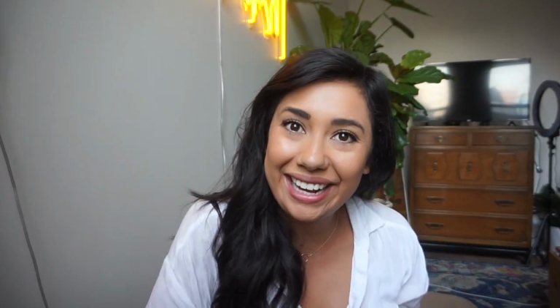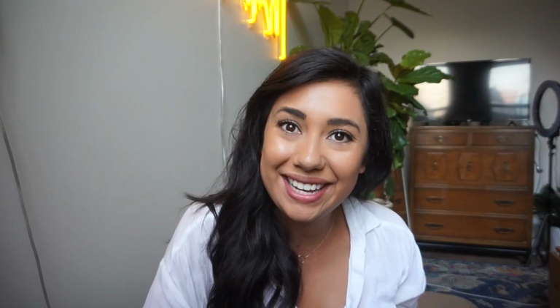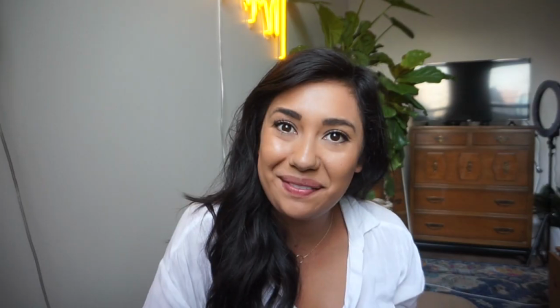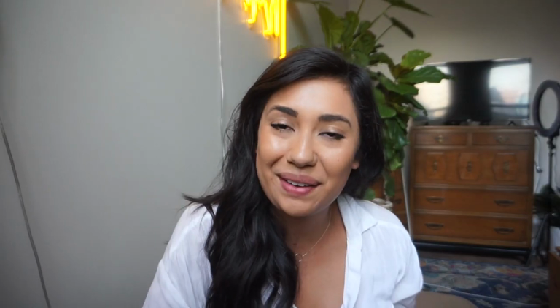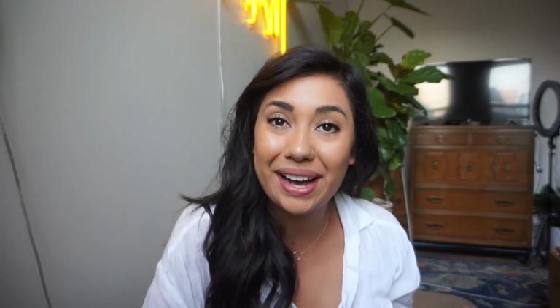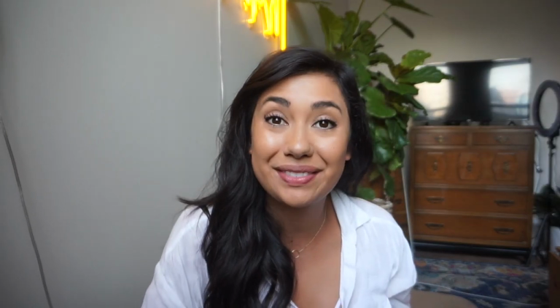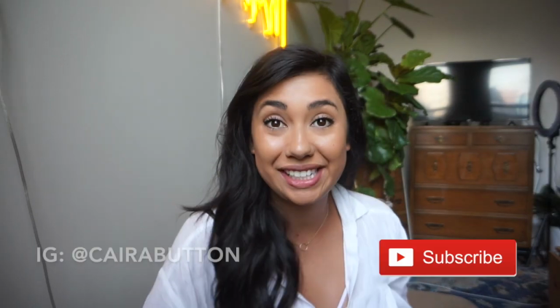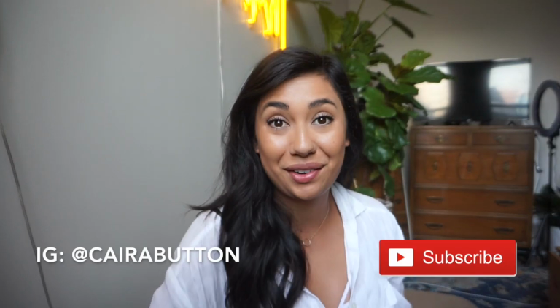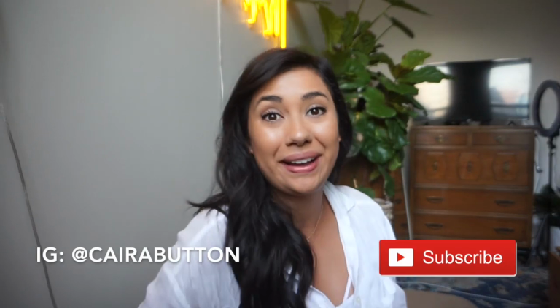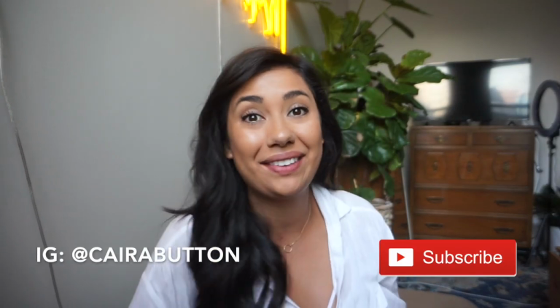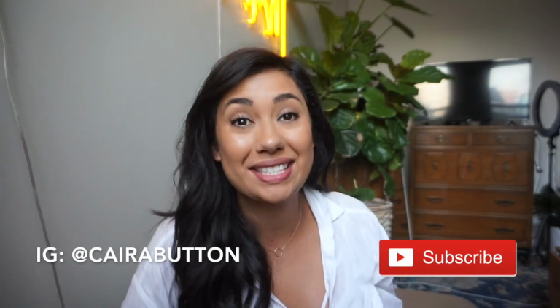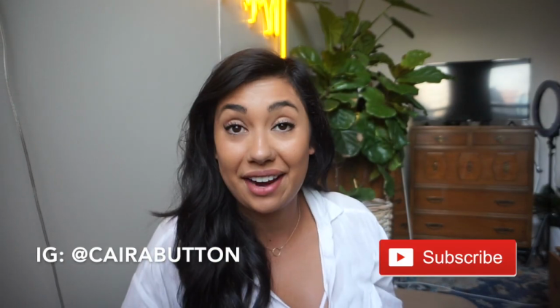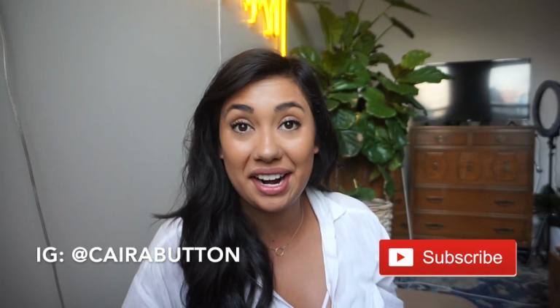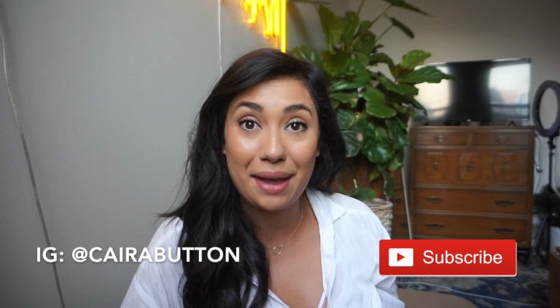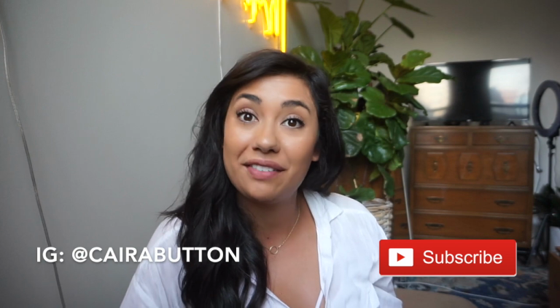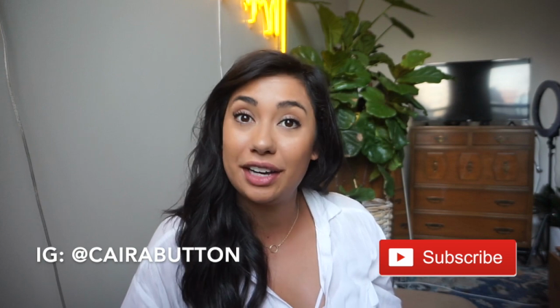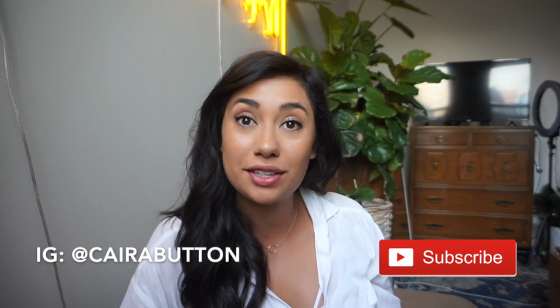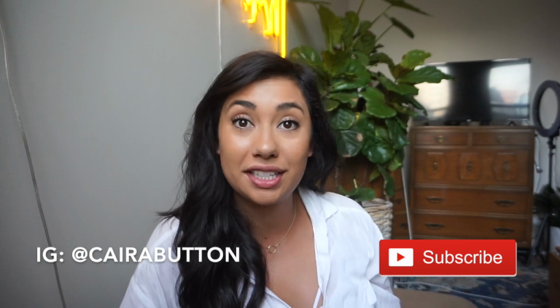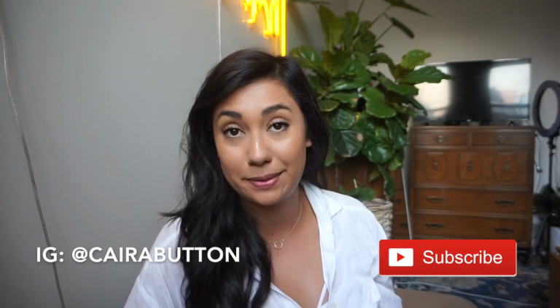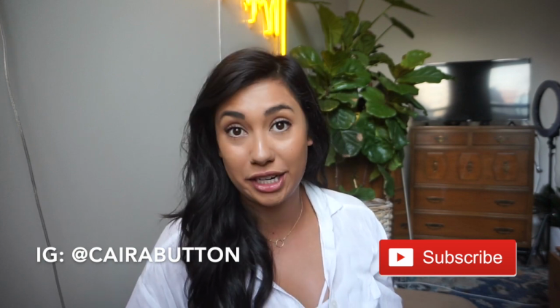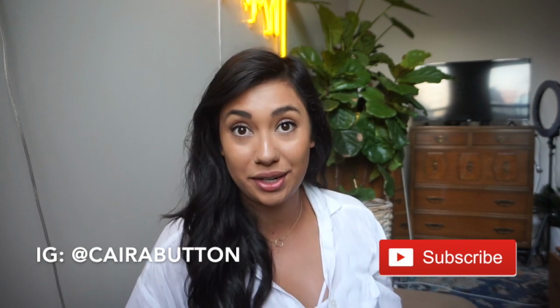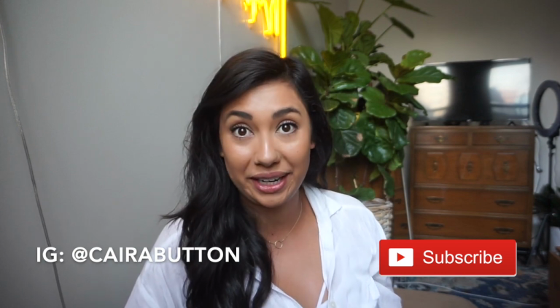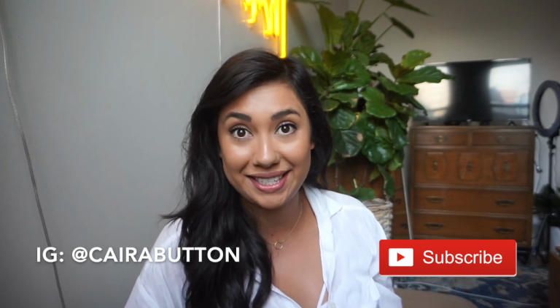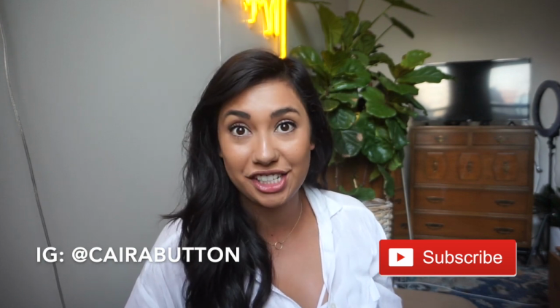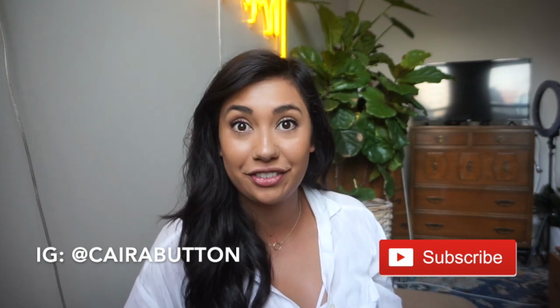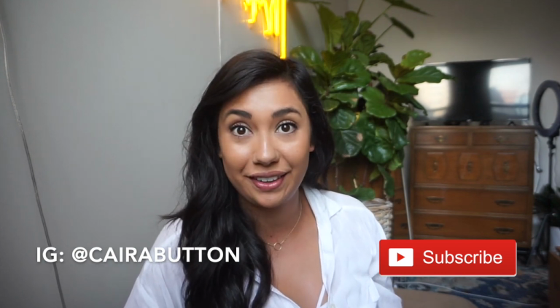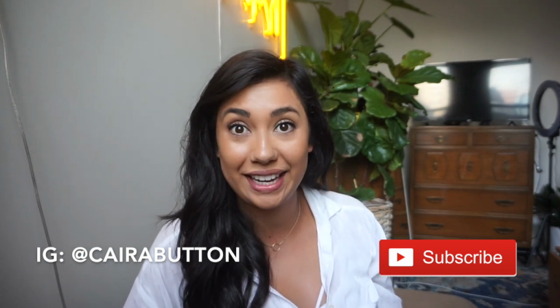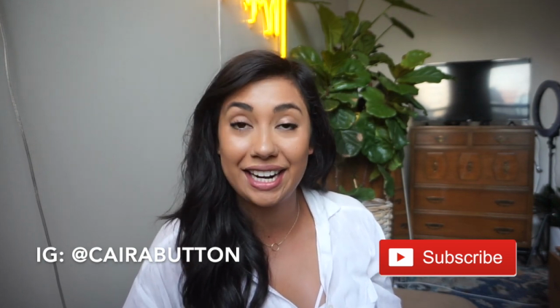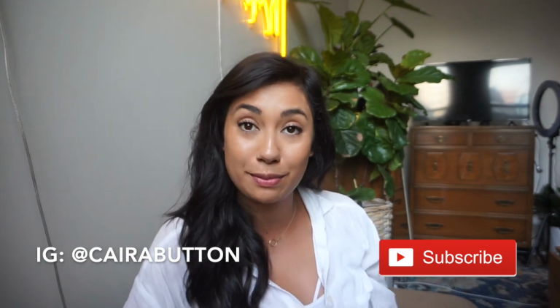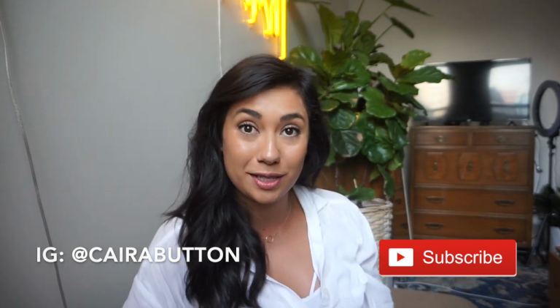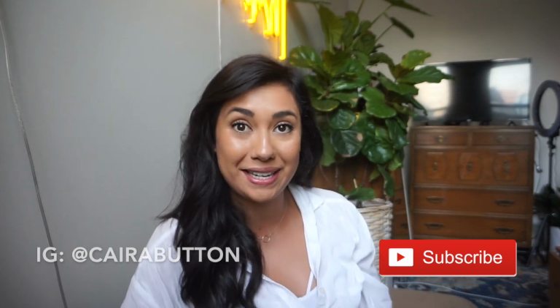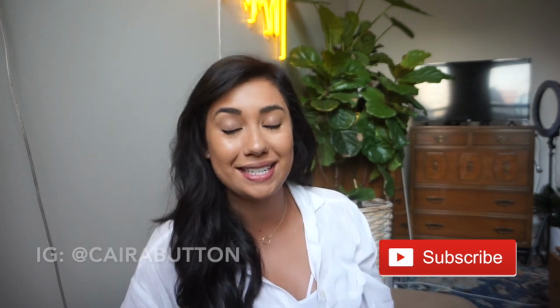Hey guys and welcome back to my channel. My name is Kyra and I make videos on tips, tricks, and organization for living in small spaces.